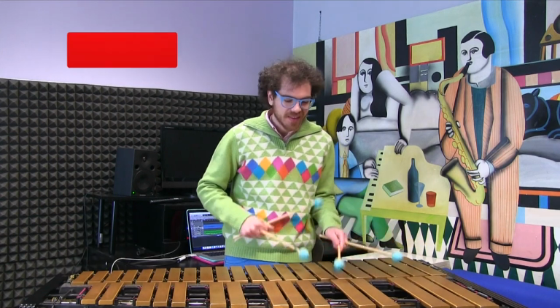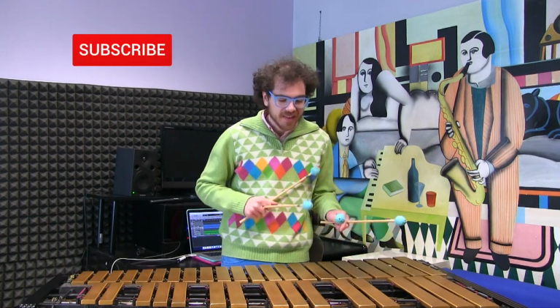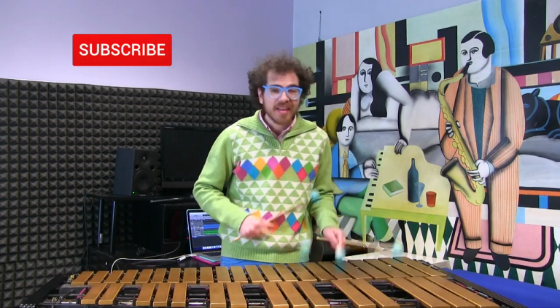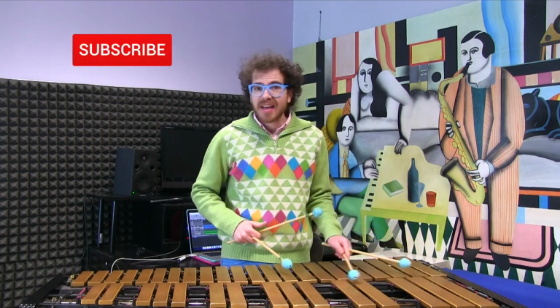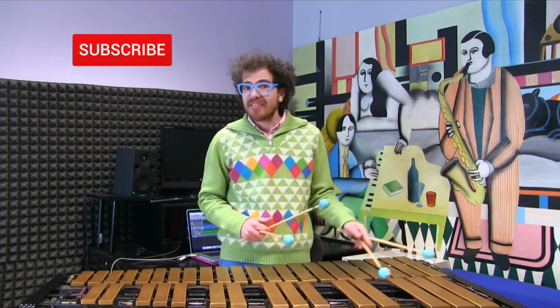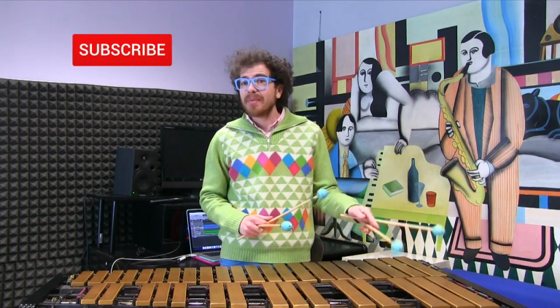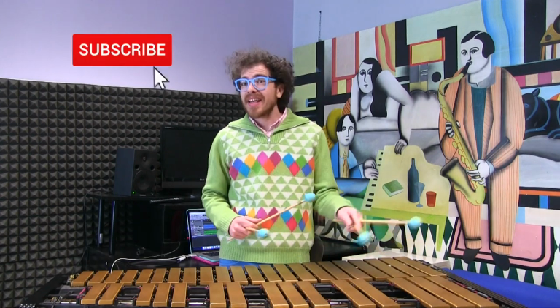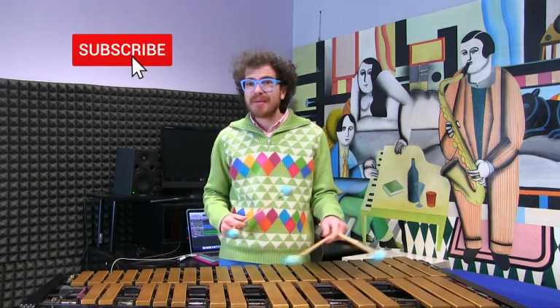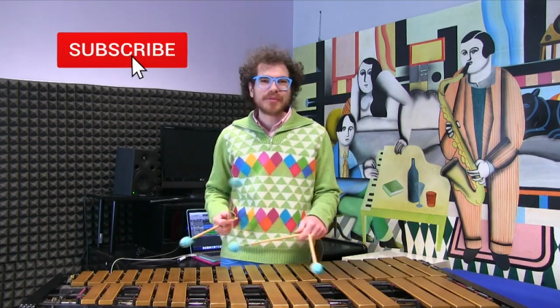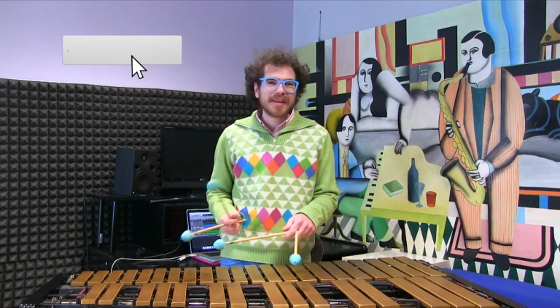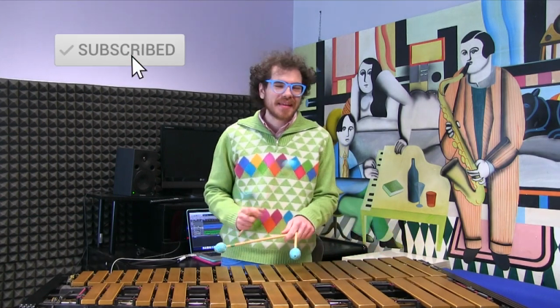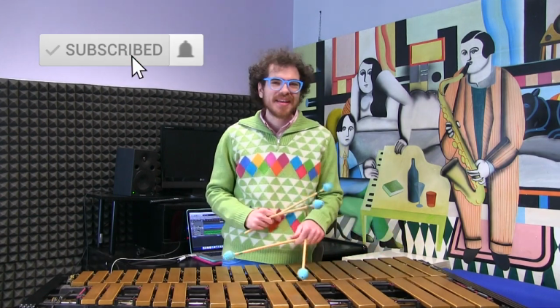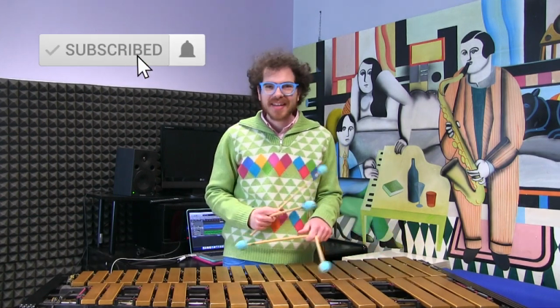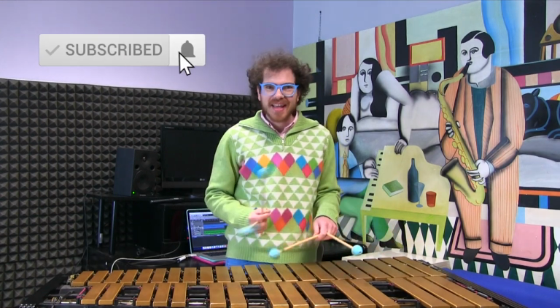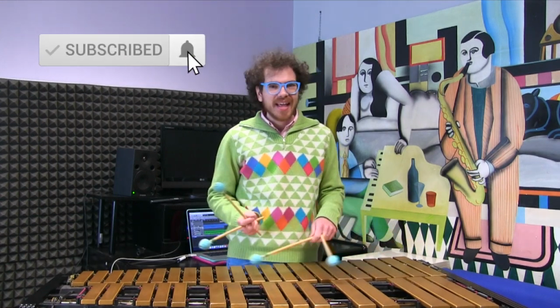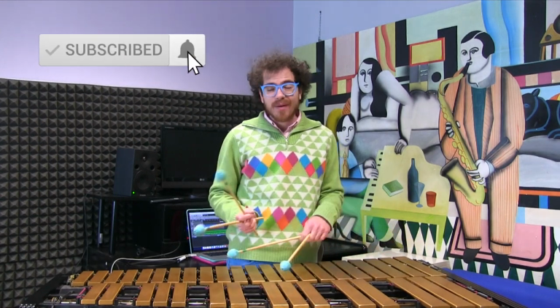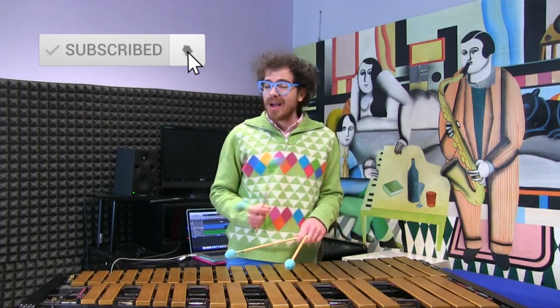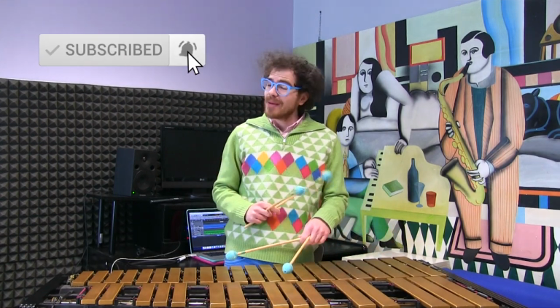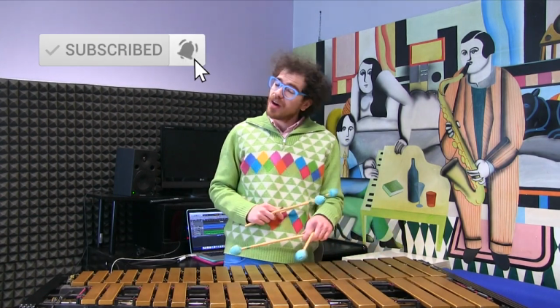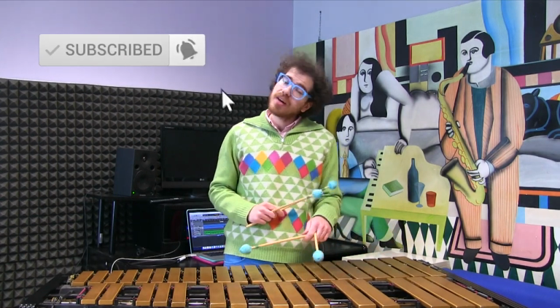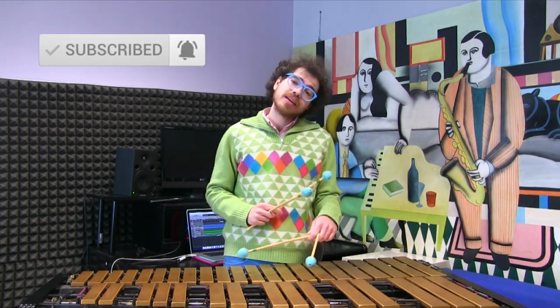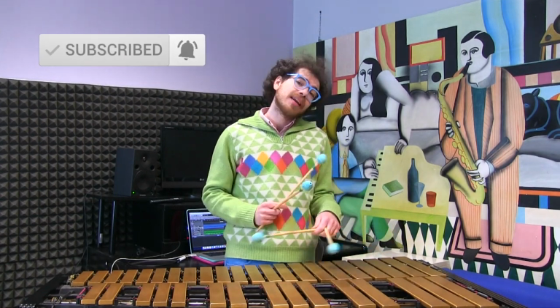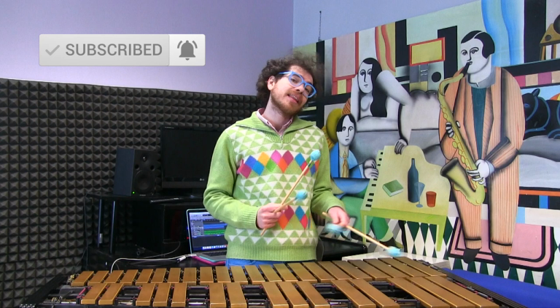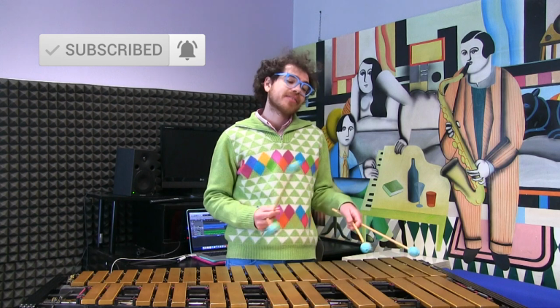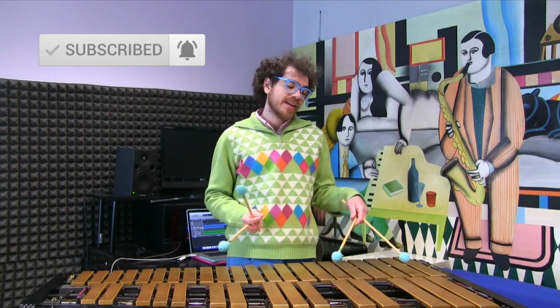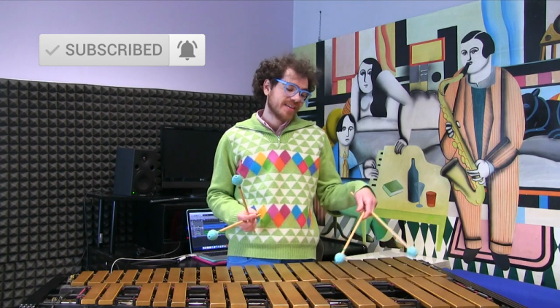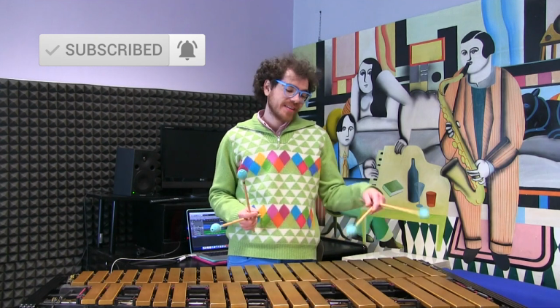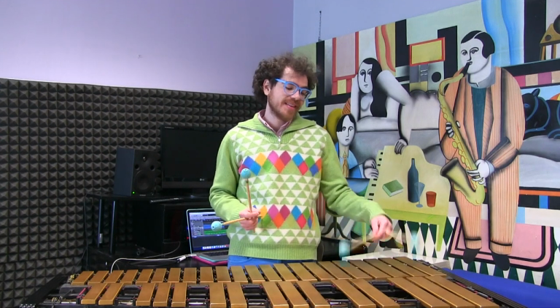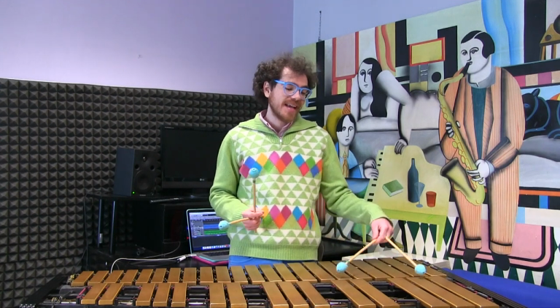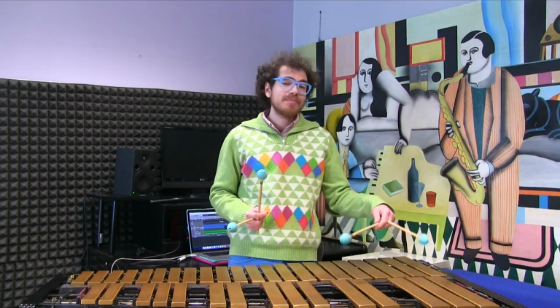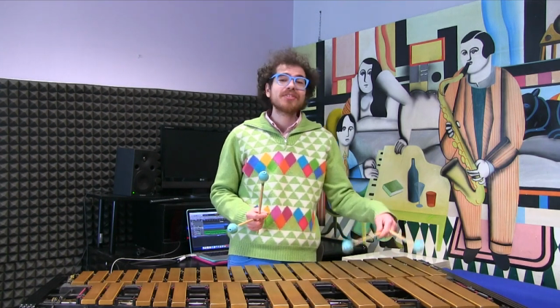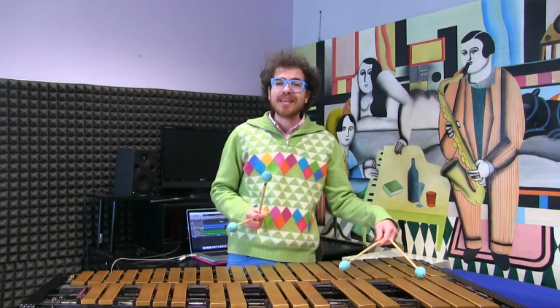Hi everybody, I'm Giovanni Perin and welcome on another great Daily Music Tip!